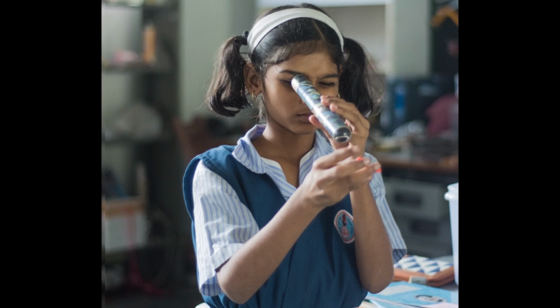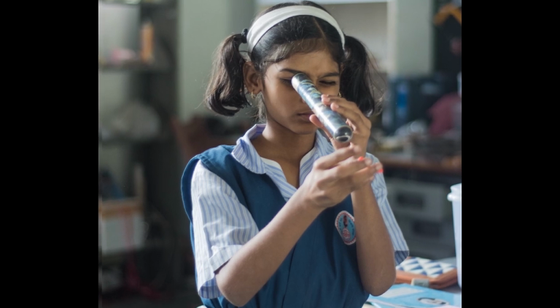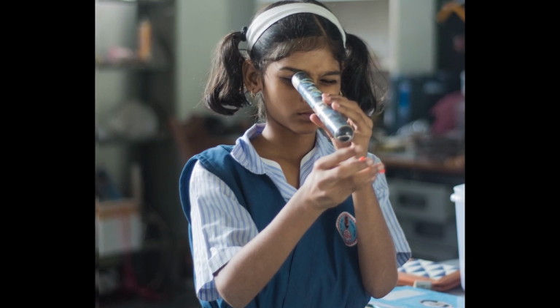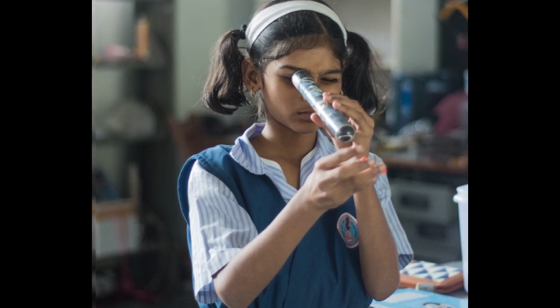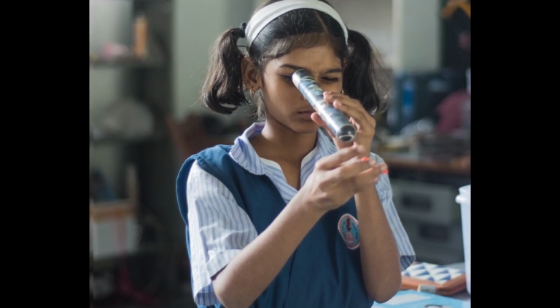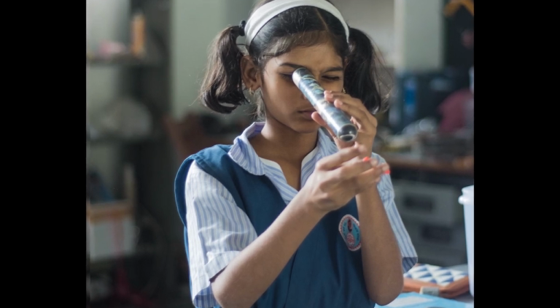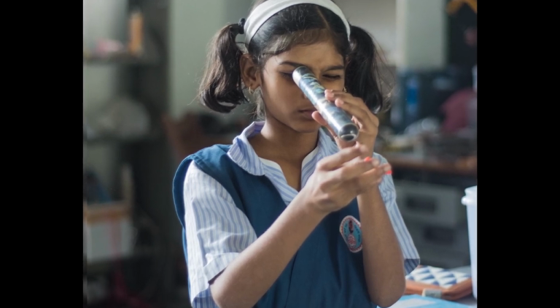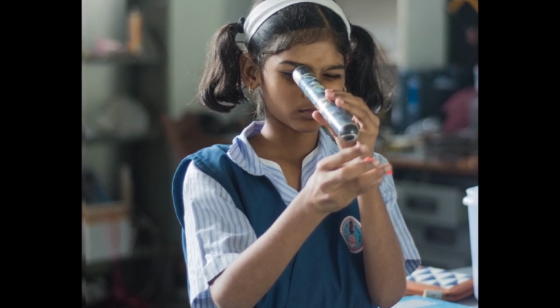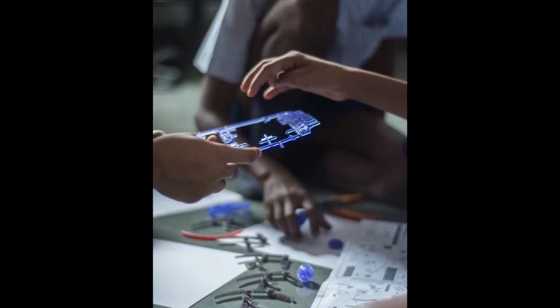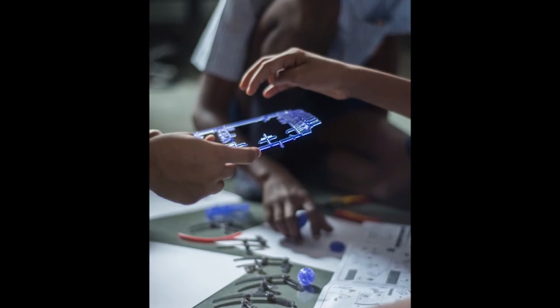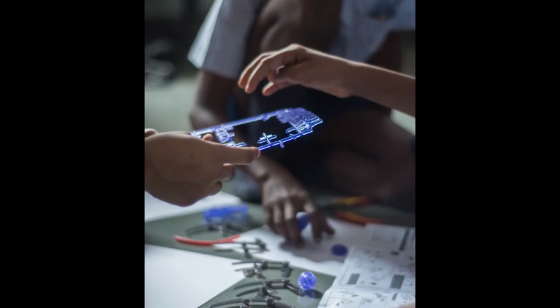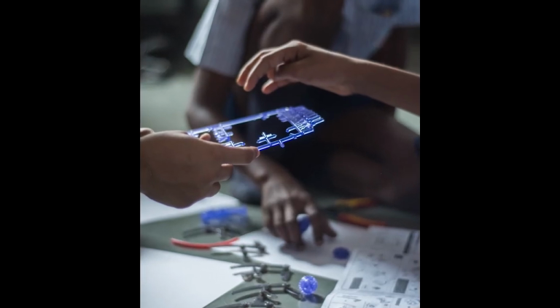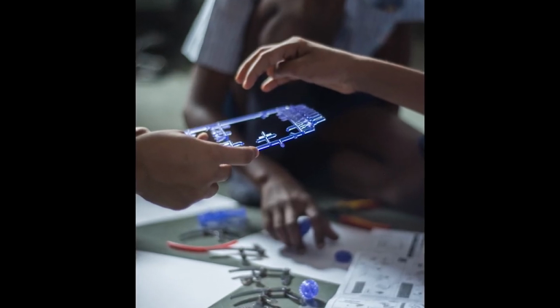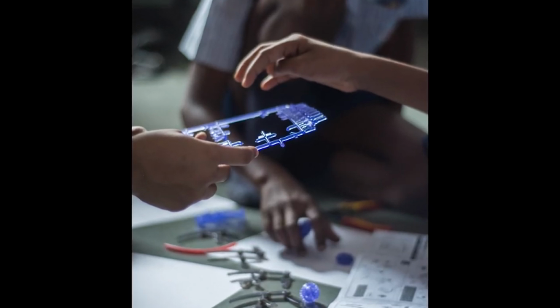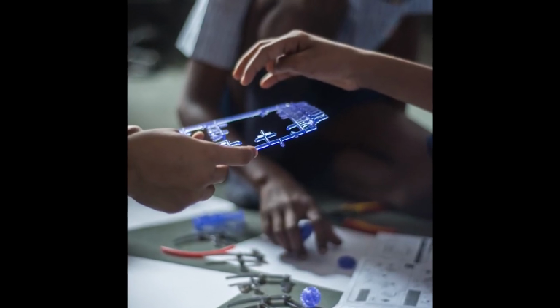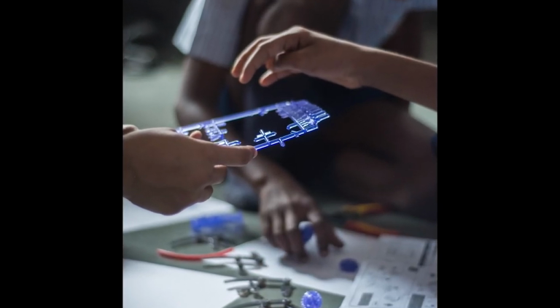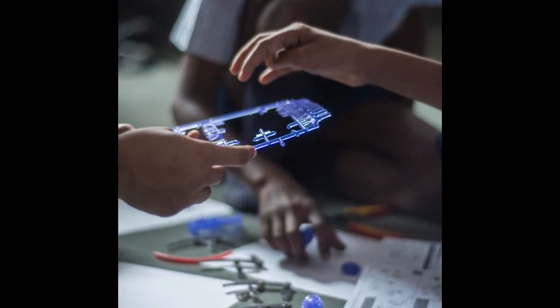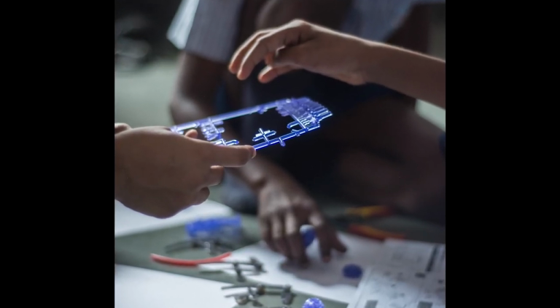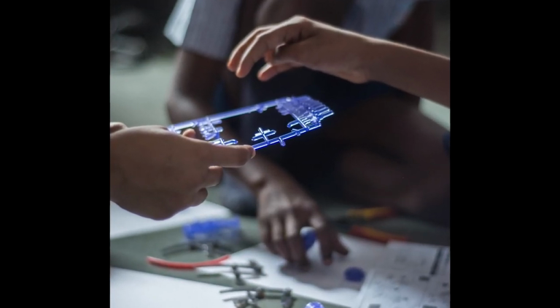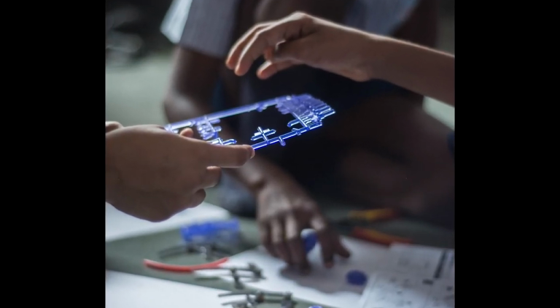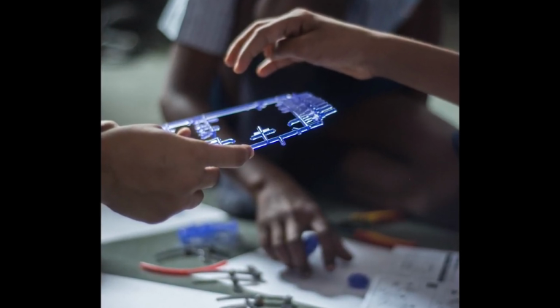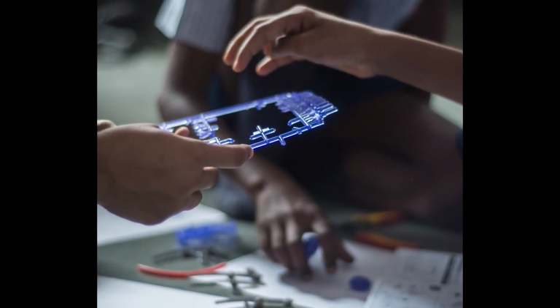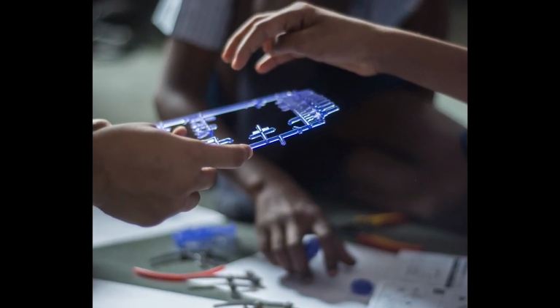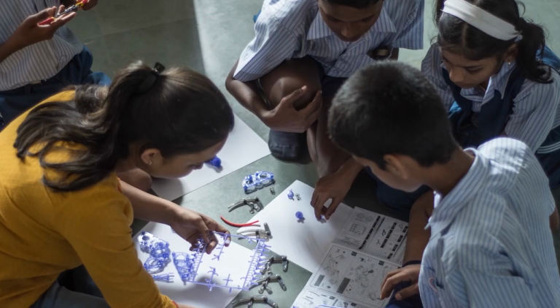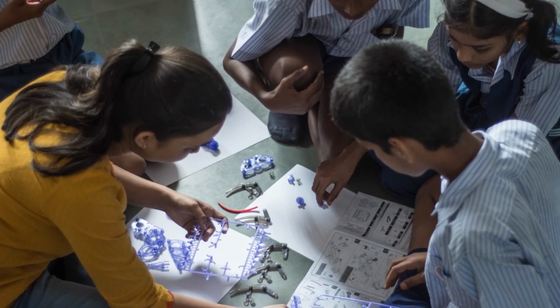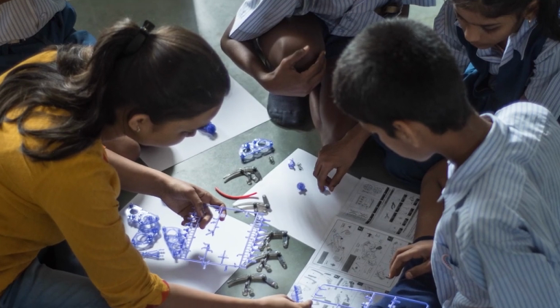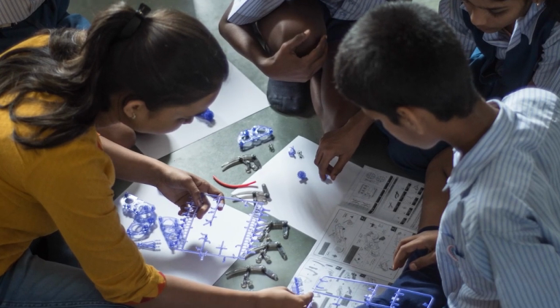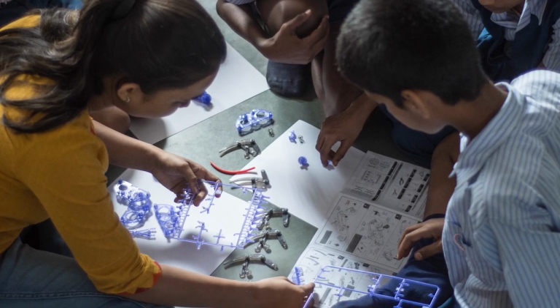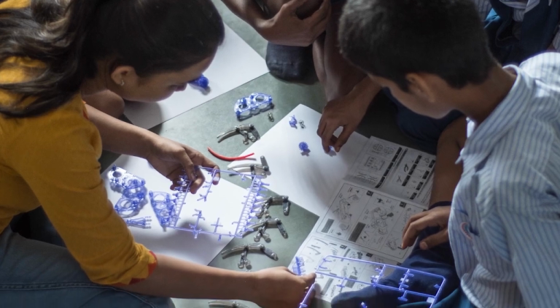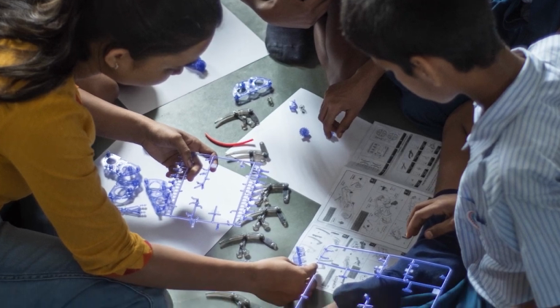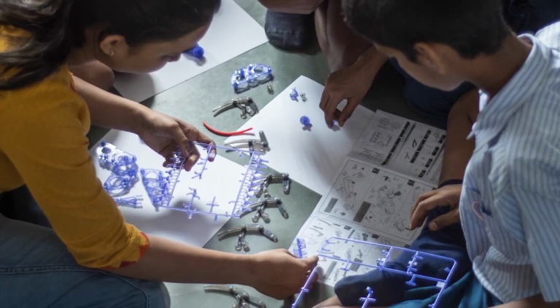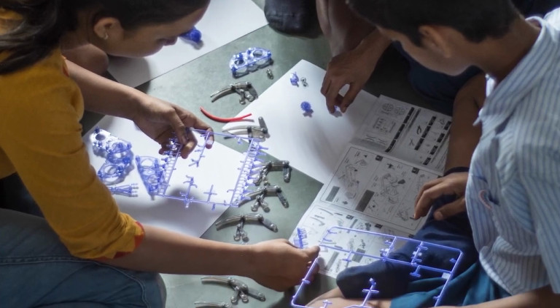Science is just not about textbook definitions and exams for kids. They have started enjoying it.